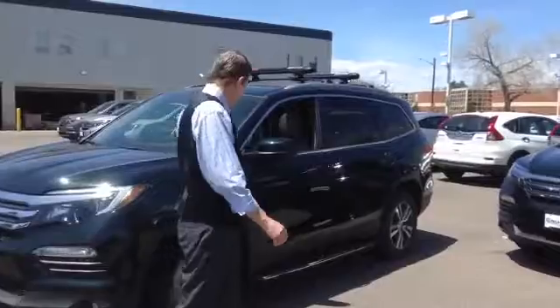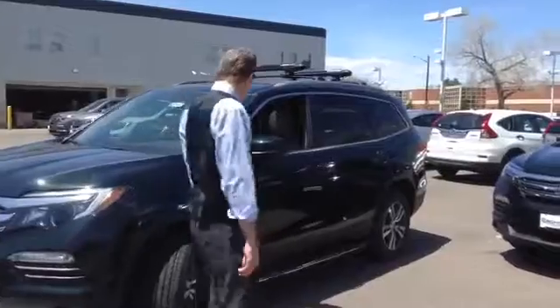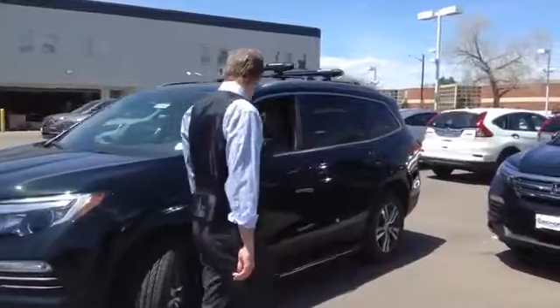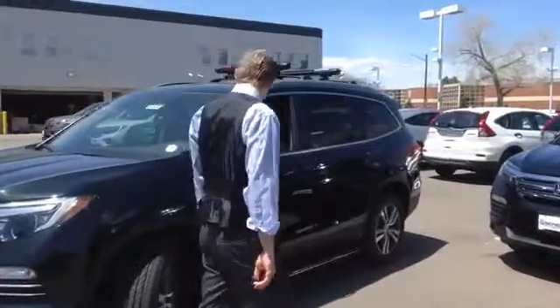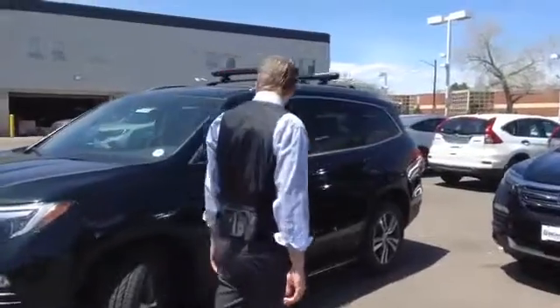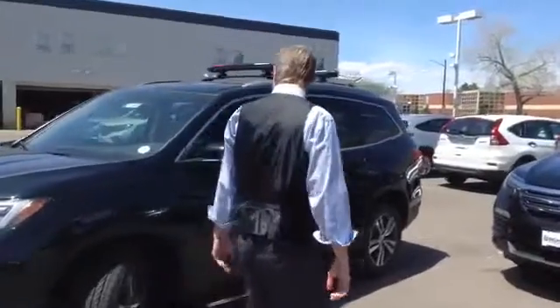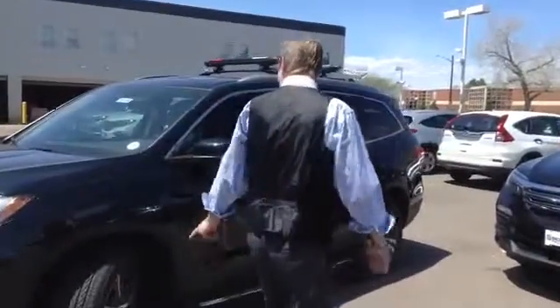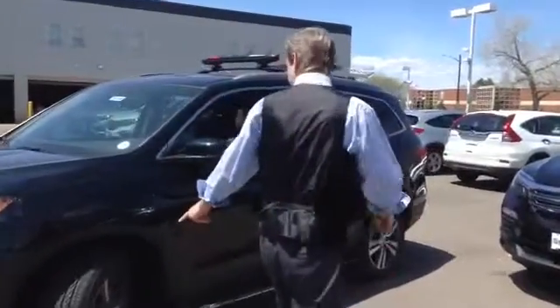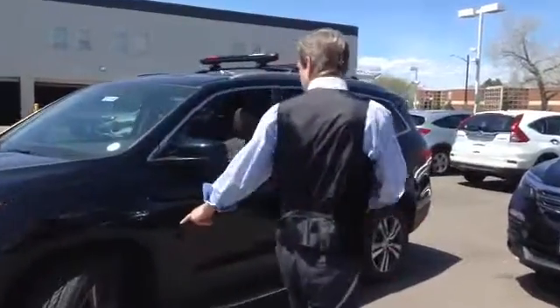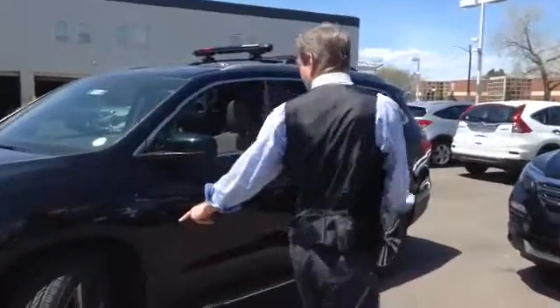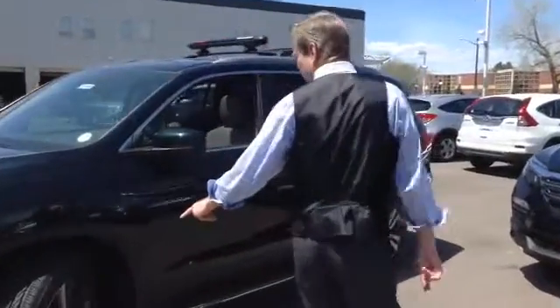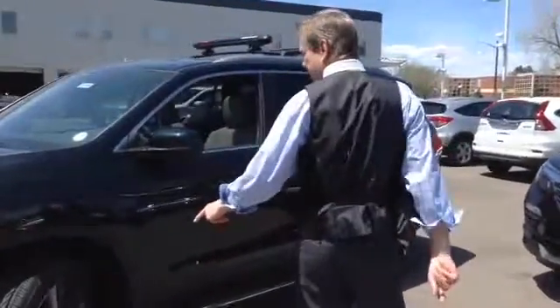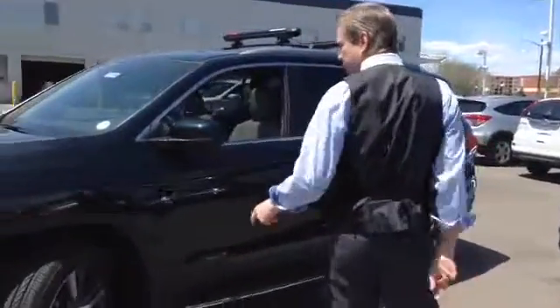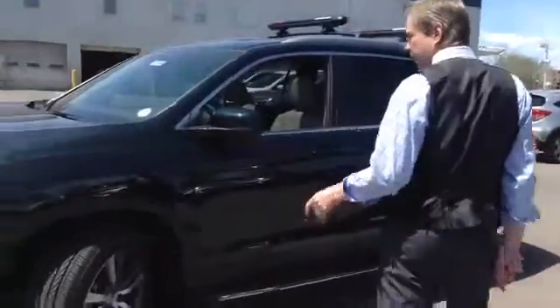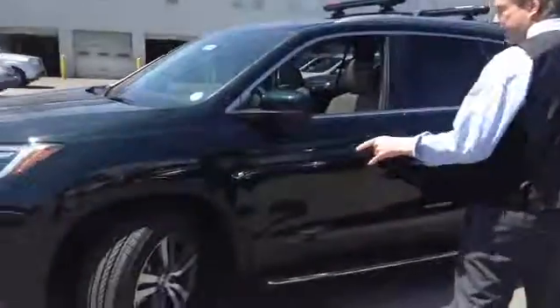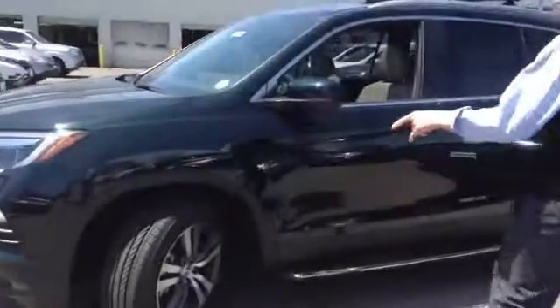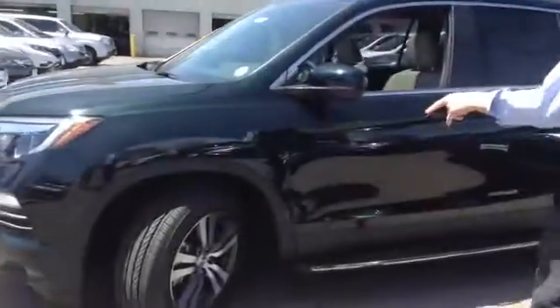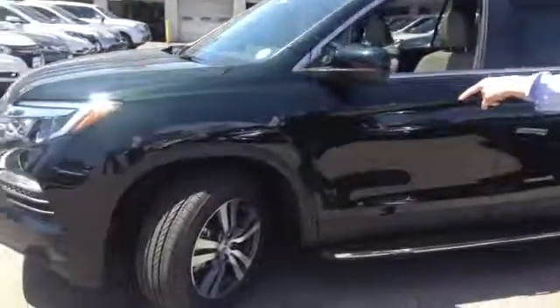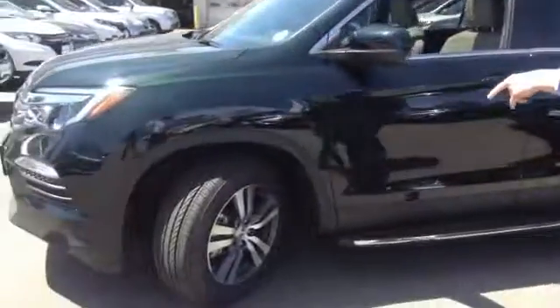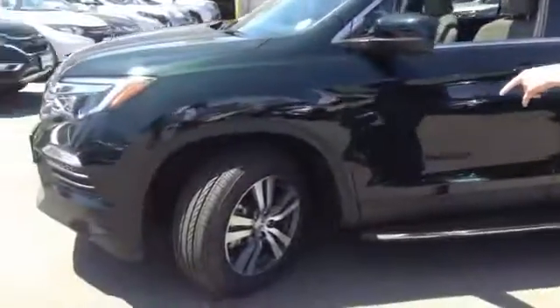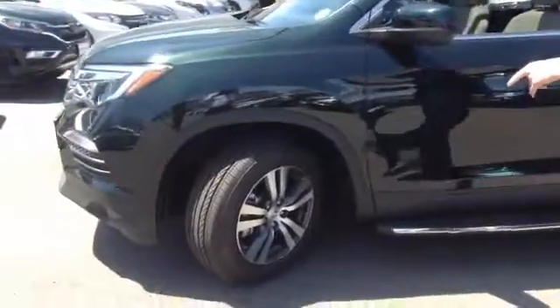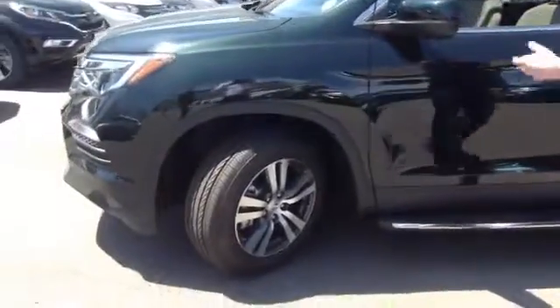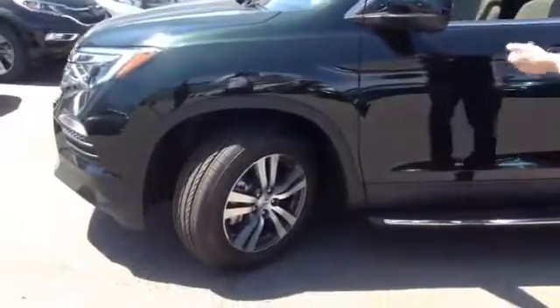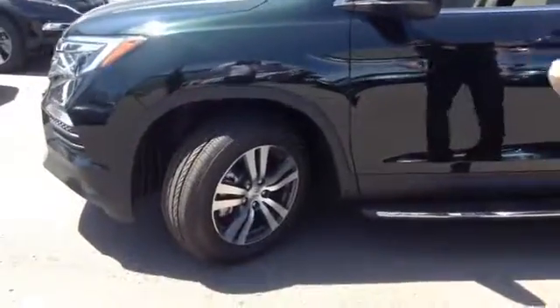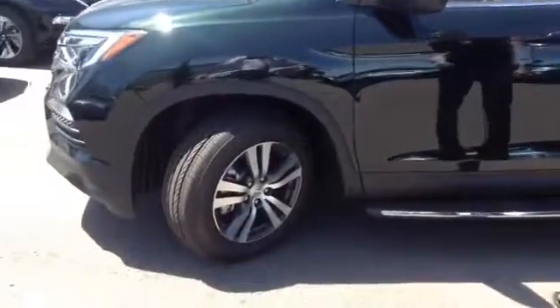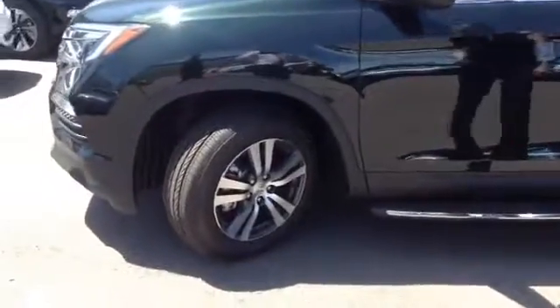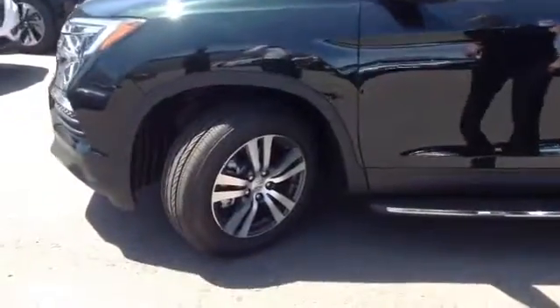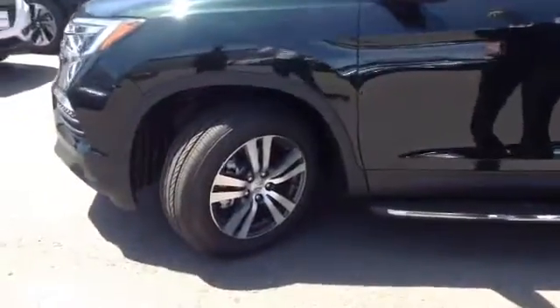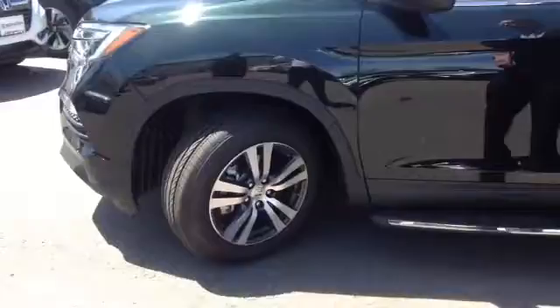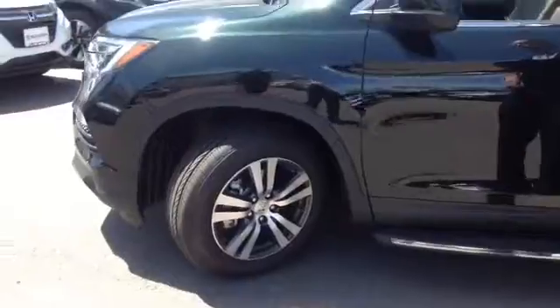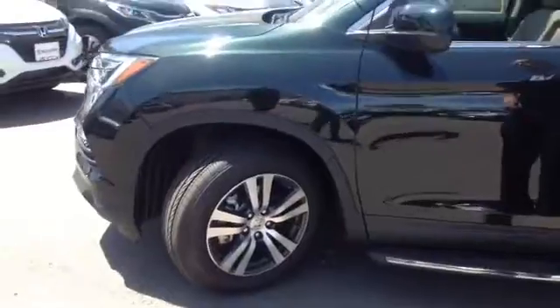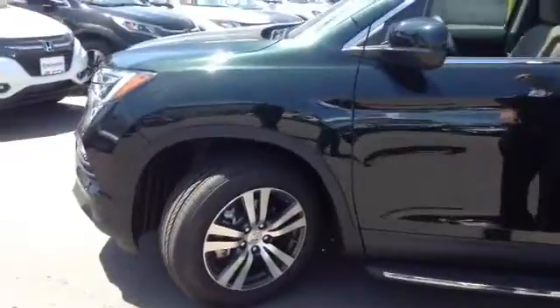First, before we go inside, check out the wheels. We've got nice two-tone offset with black alloy rims.